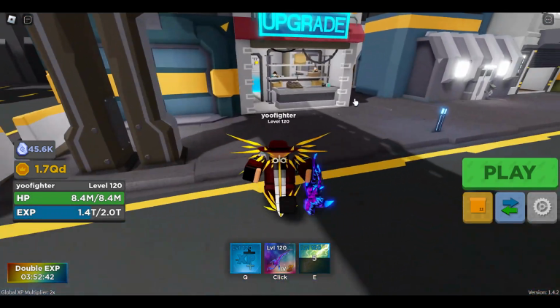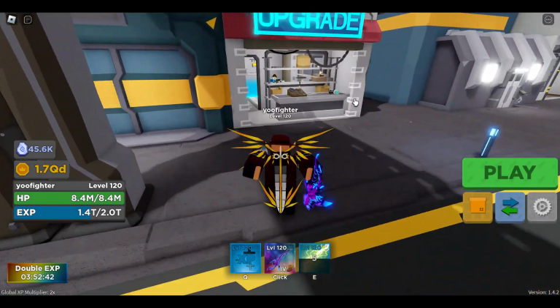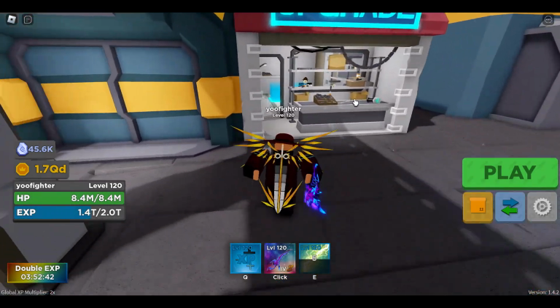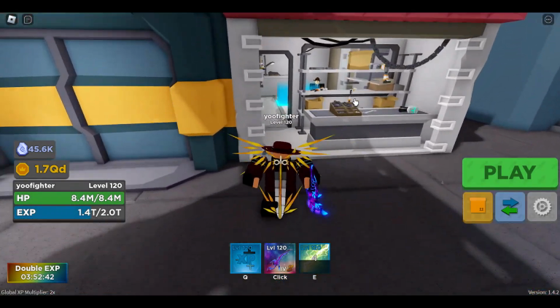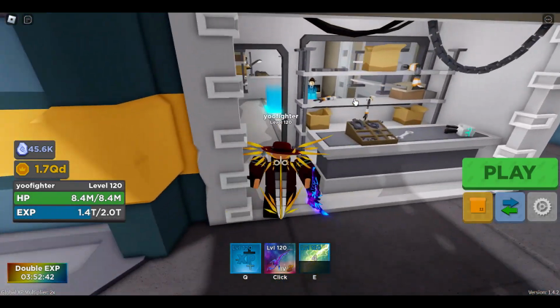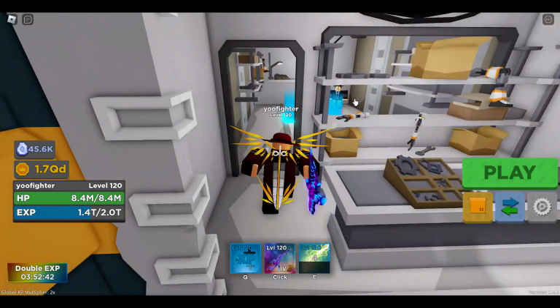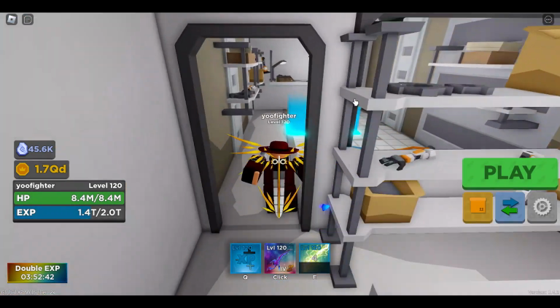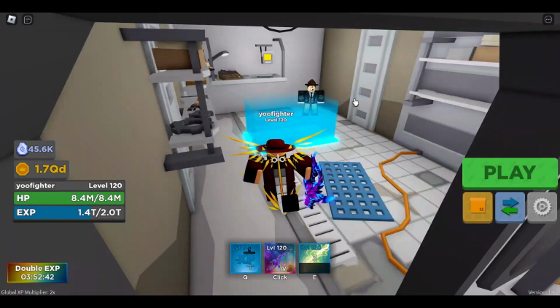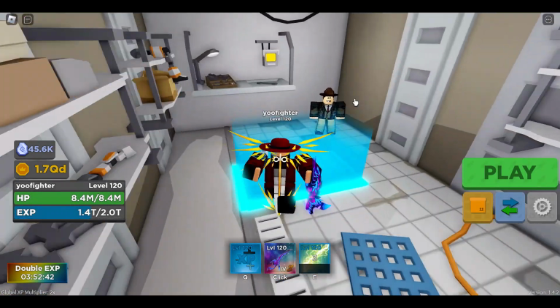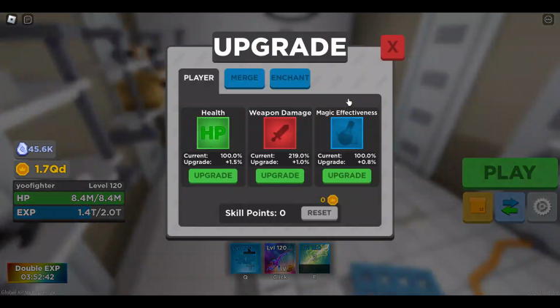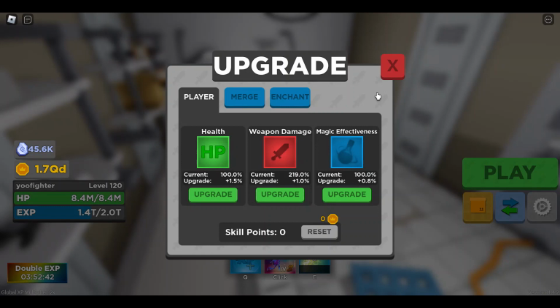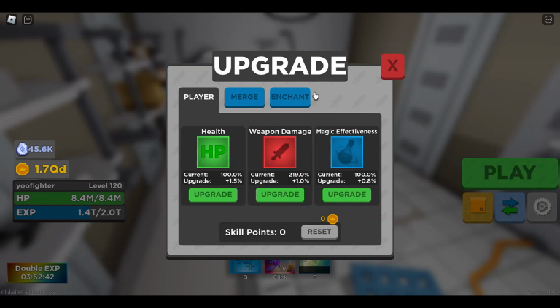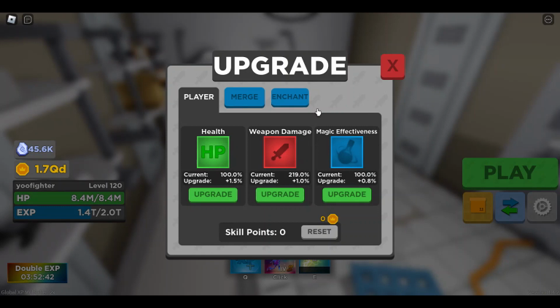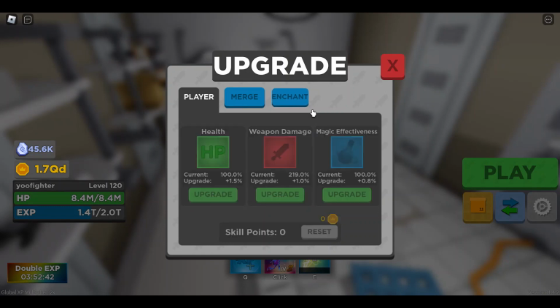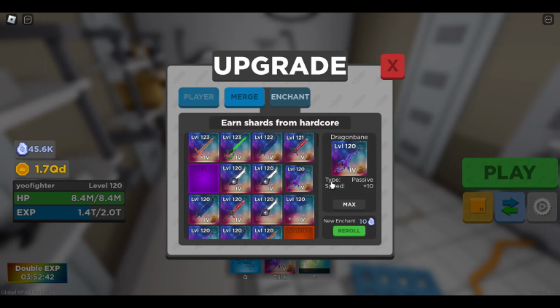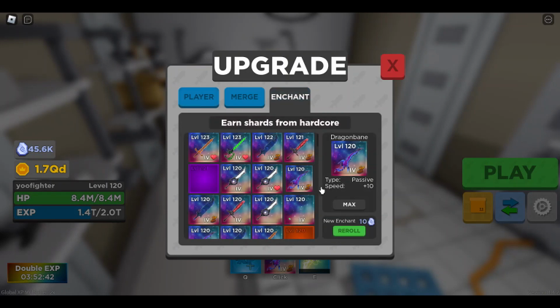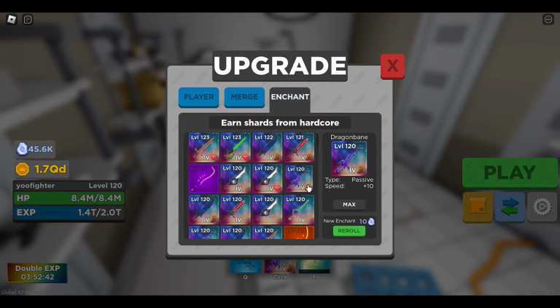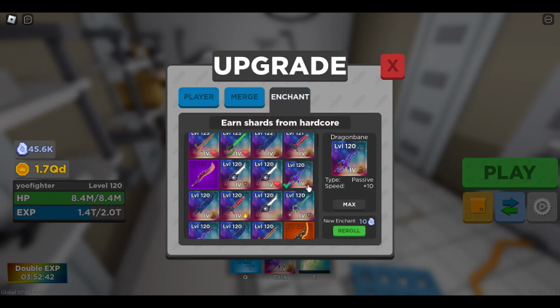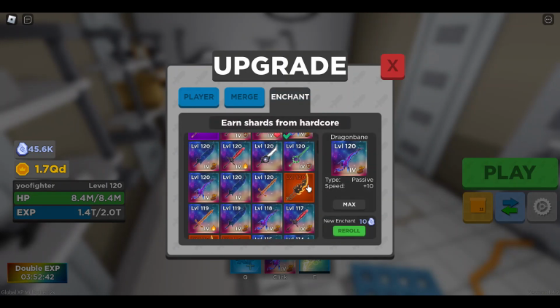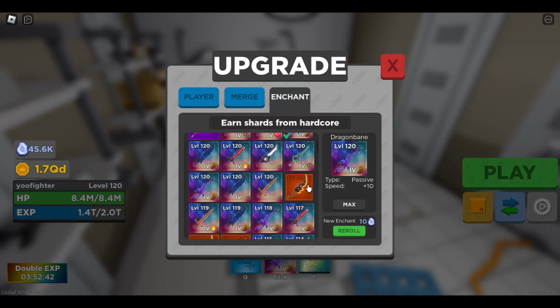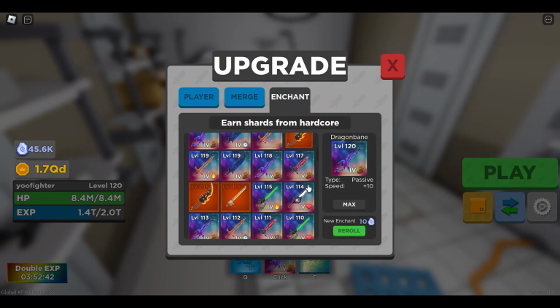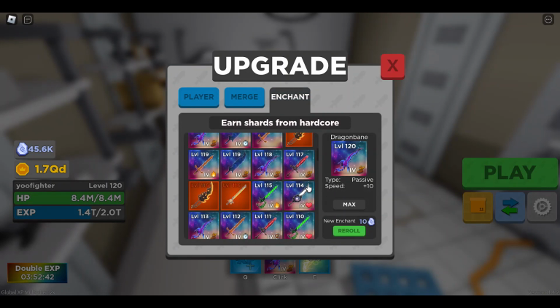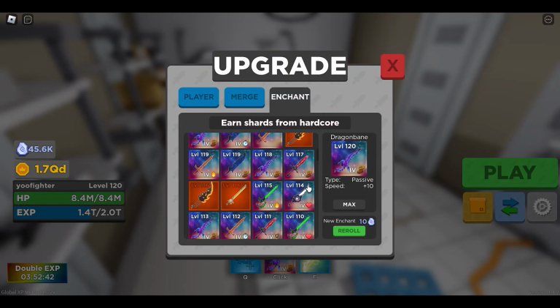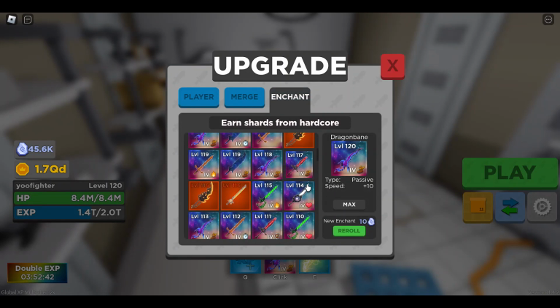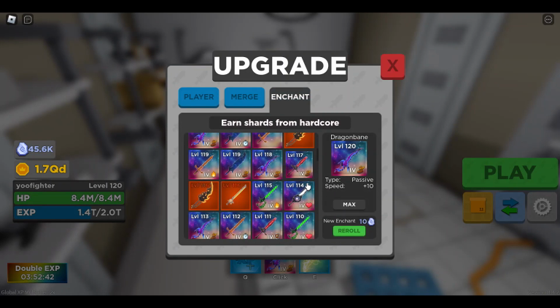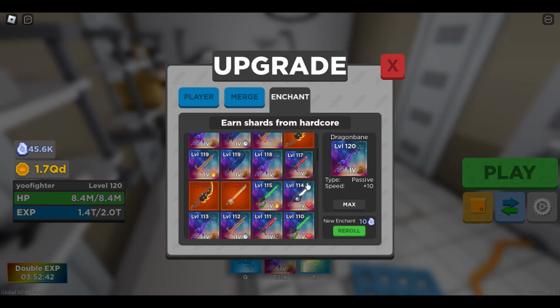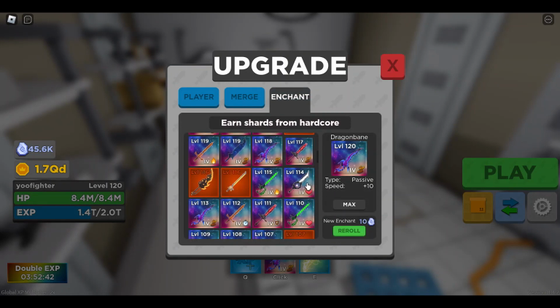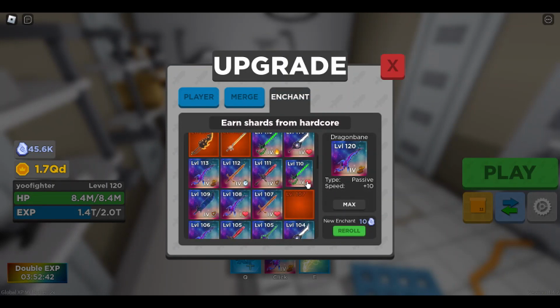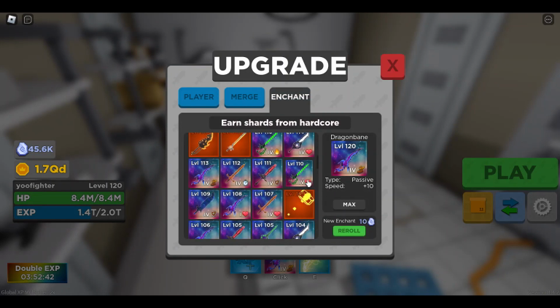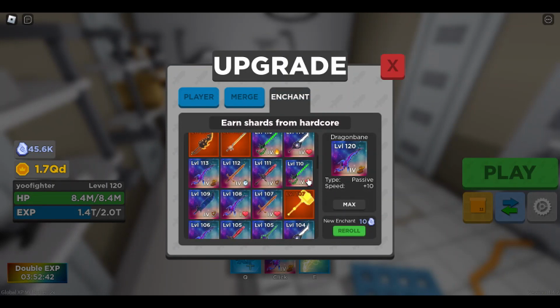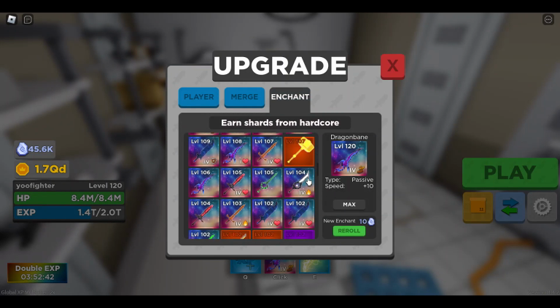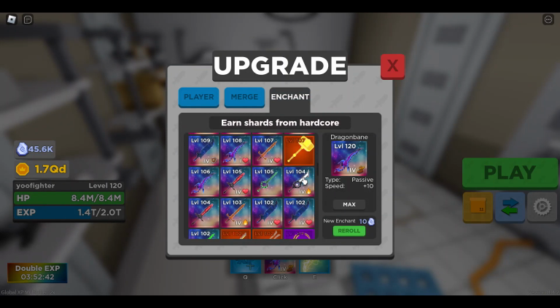Remember to keep on doing quests, as the coin reward is a lot. You can use coins to upgrade your weapon damage.